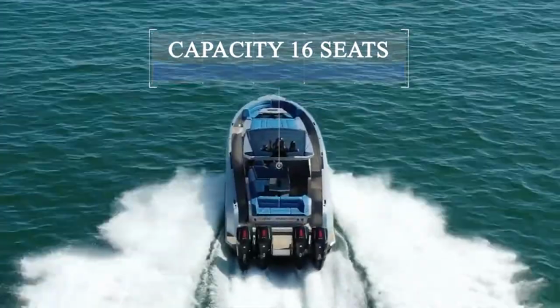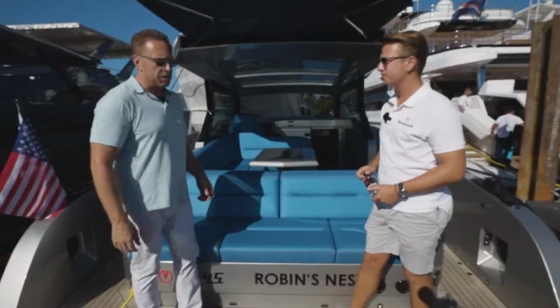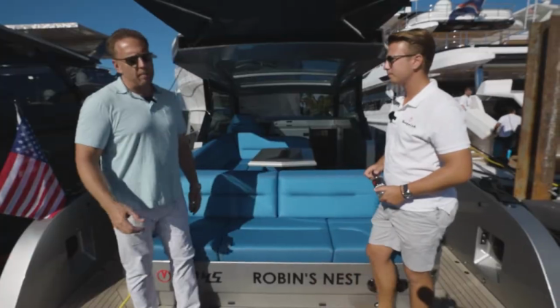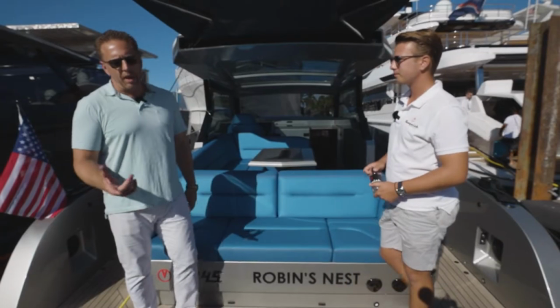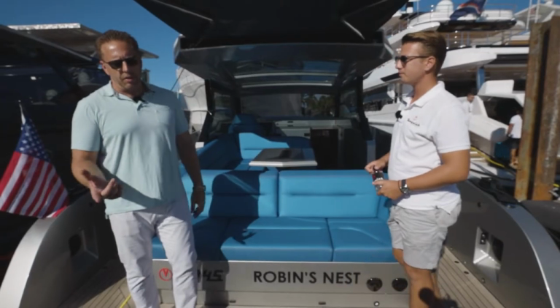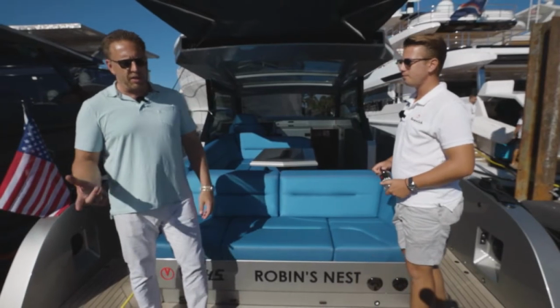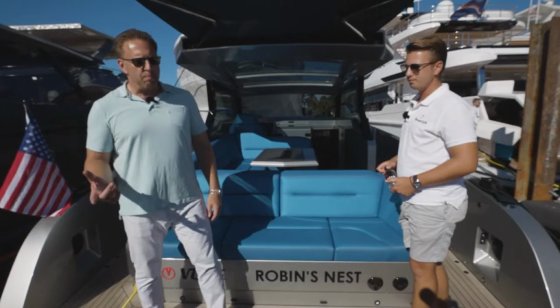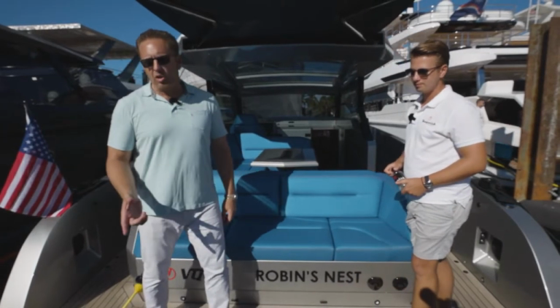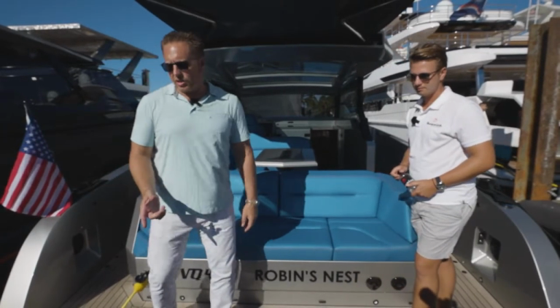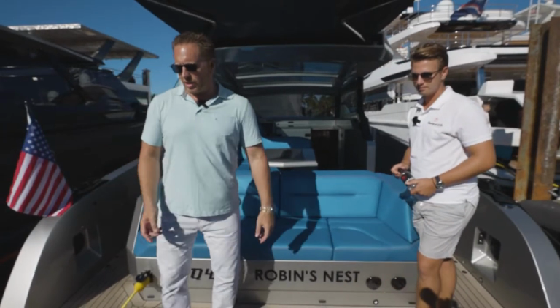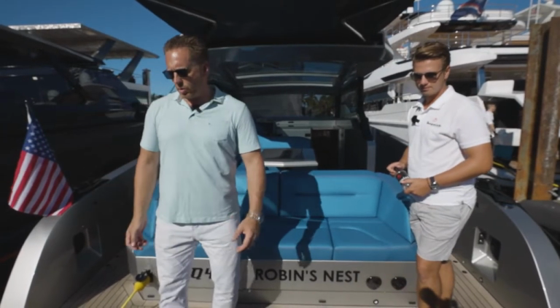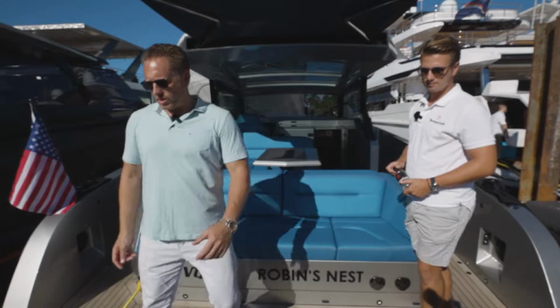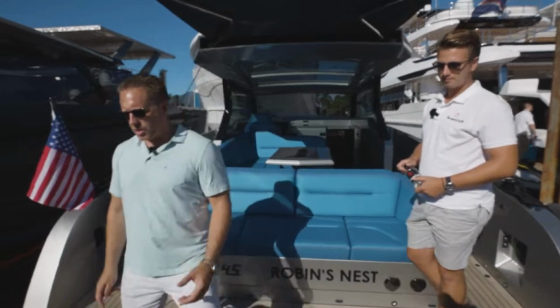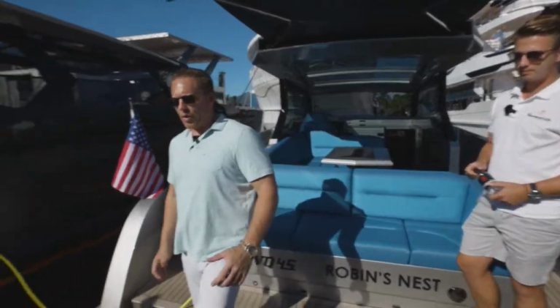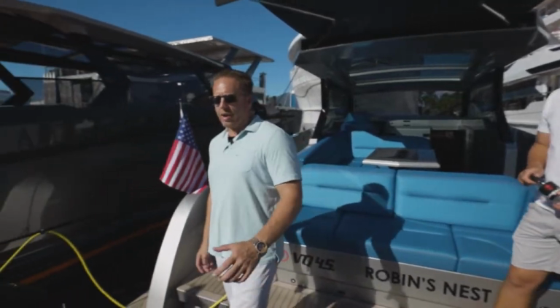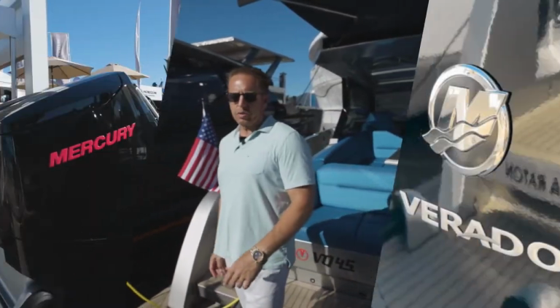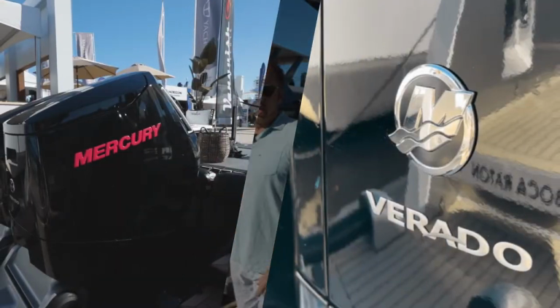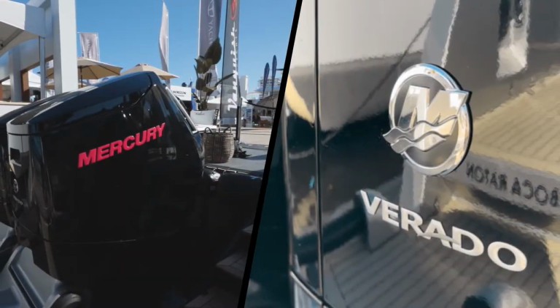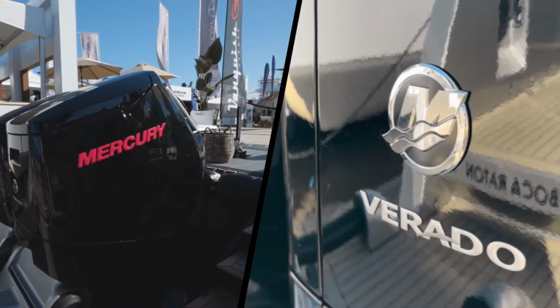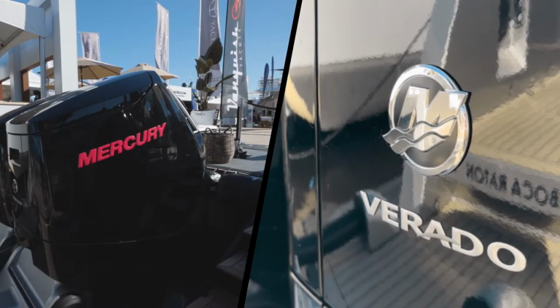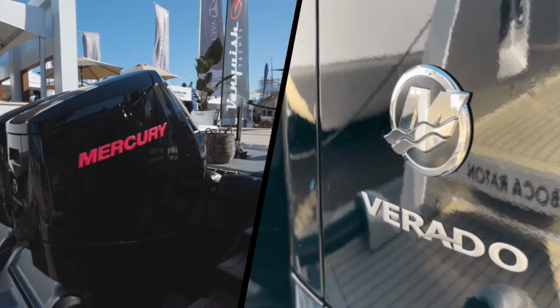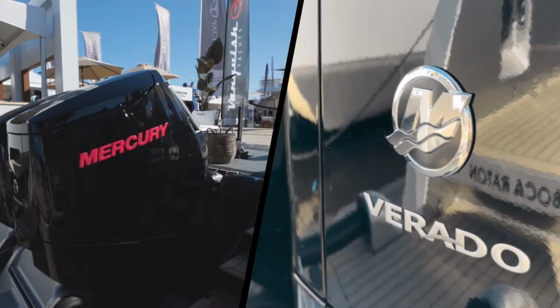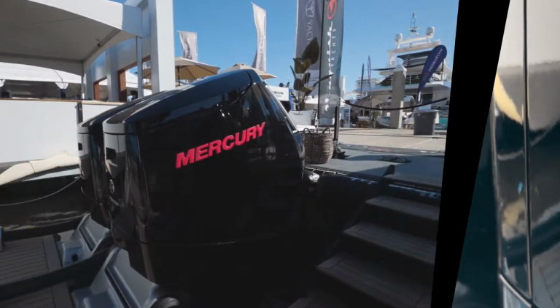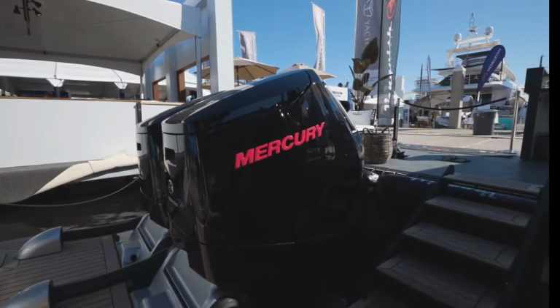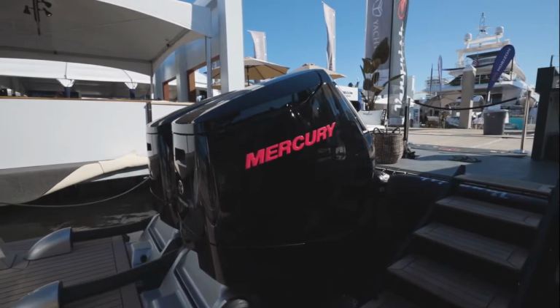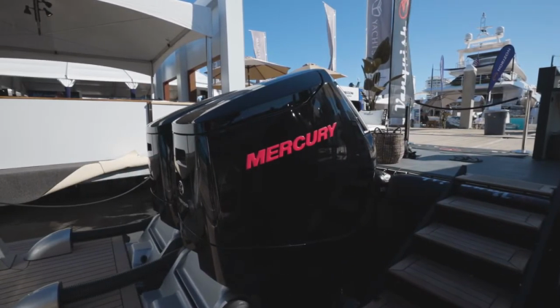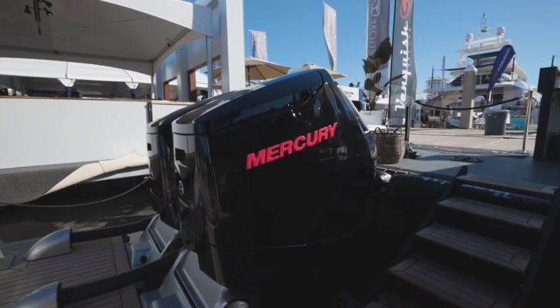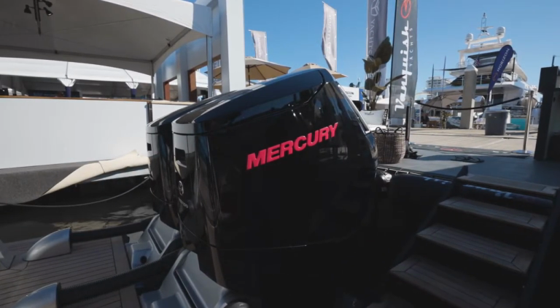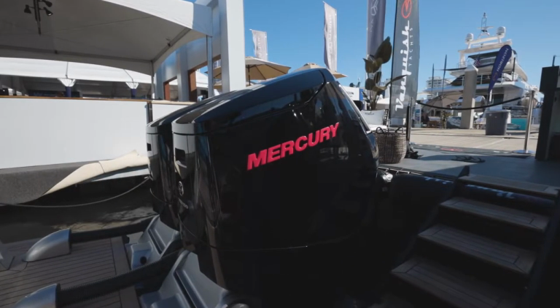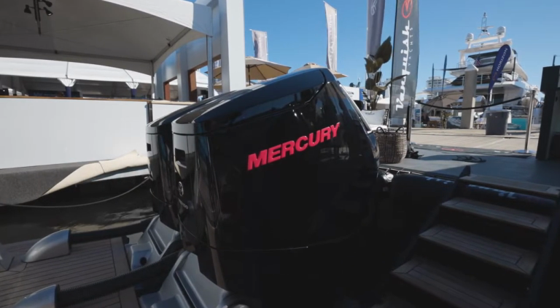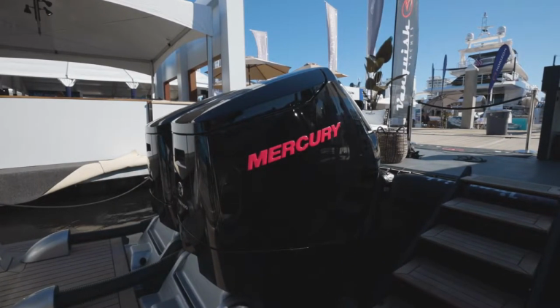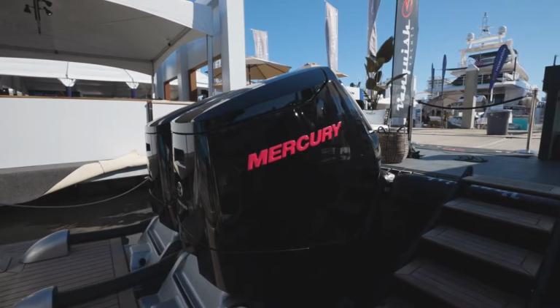Let's talk about the engines. Check out these Mercury Verados — this is powerful. This boat has a top speed of 62 to 63 knots.